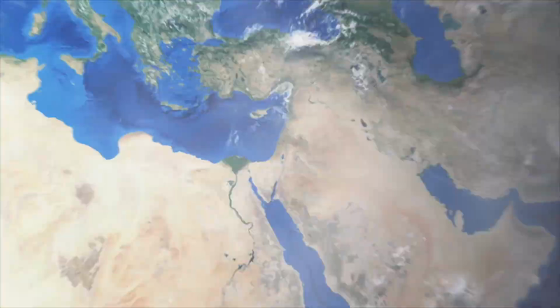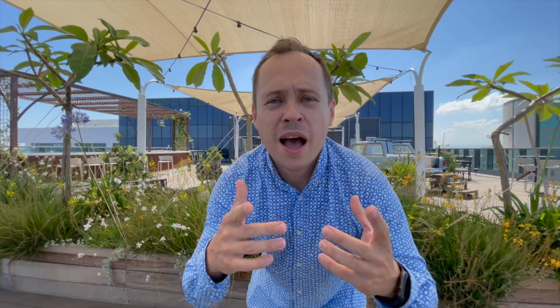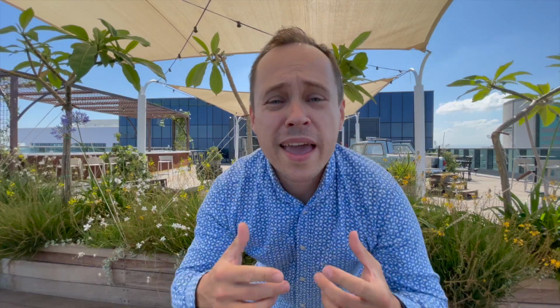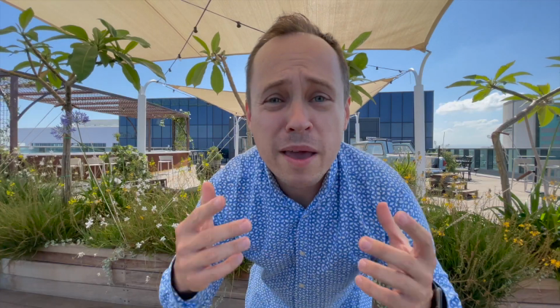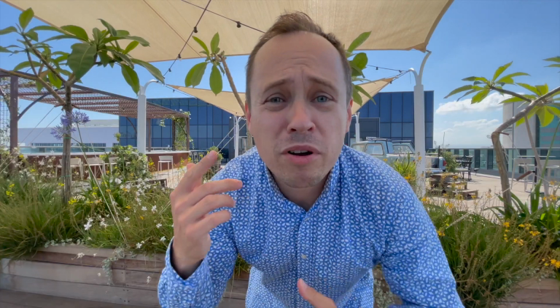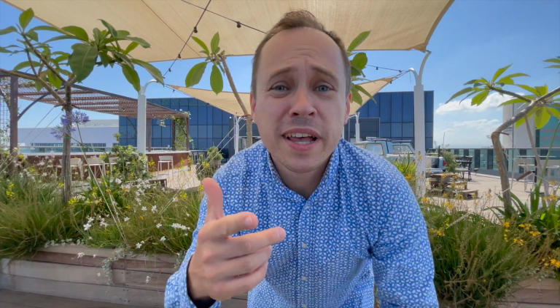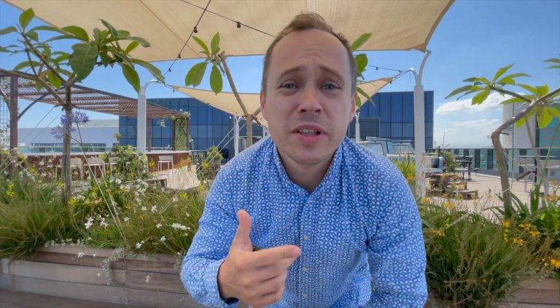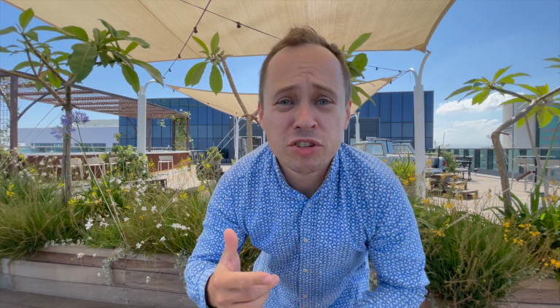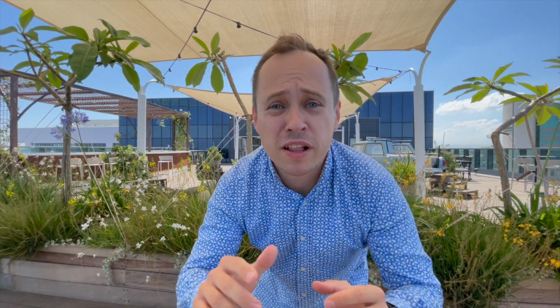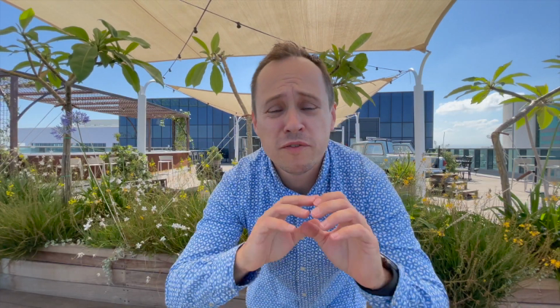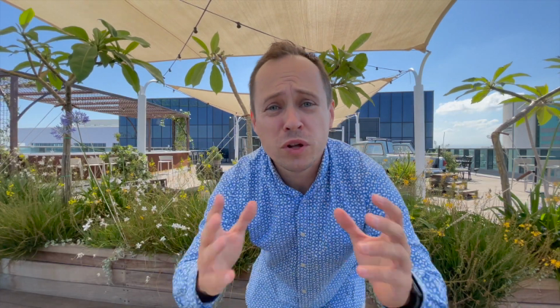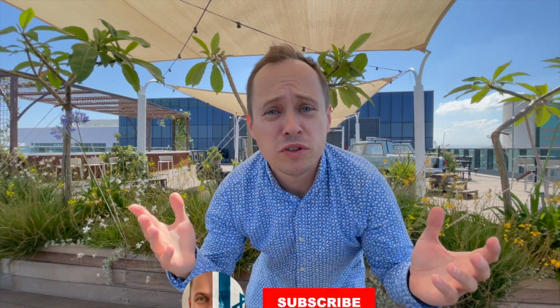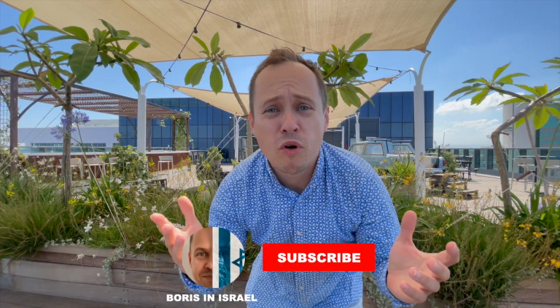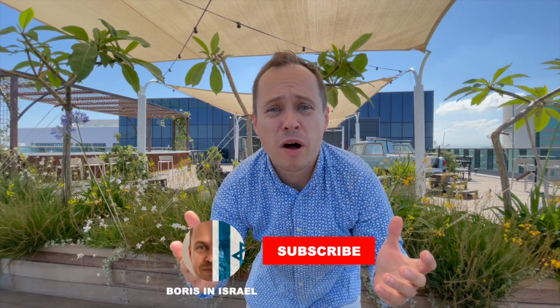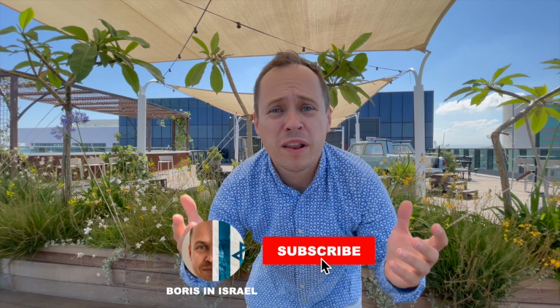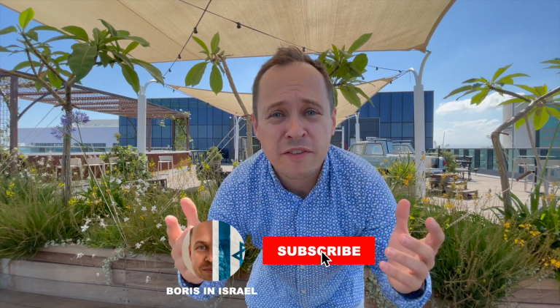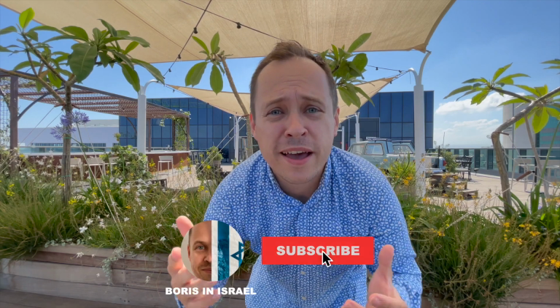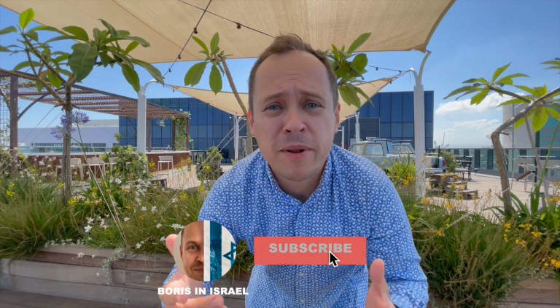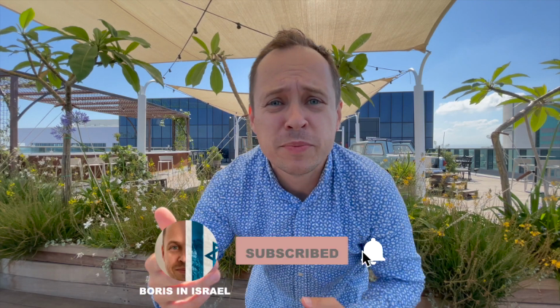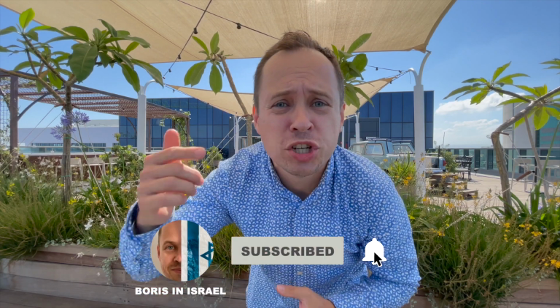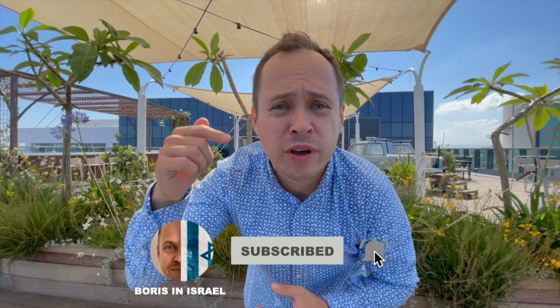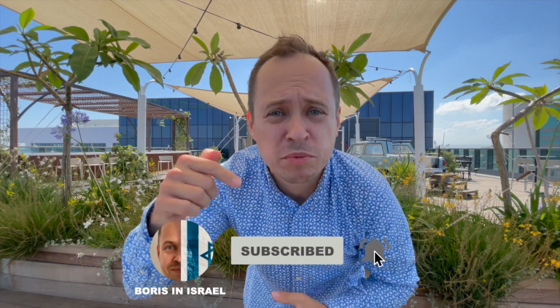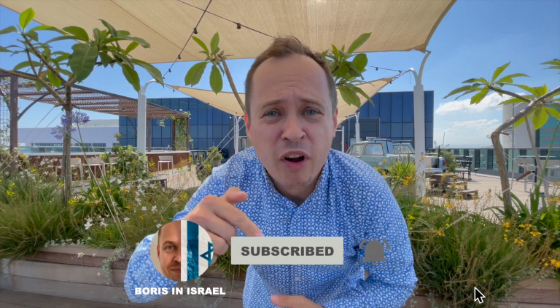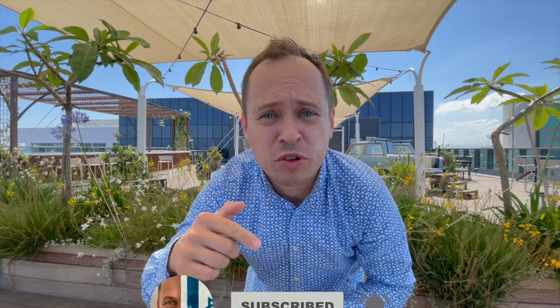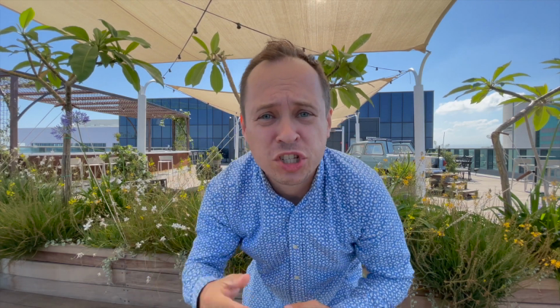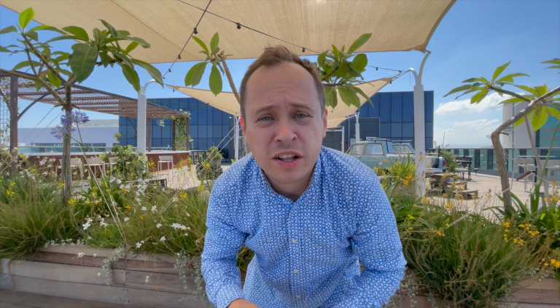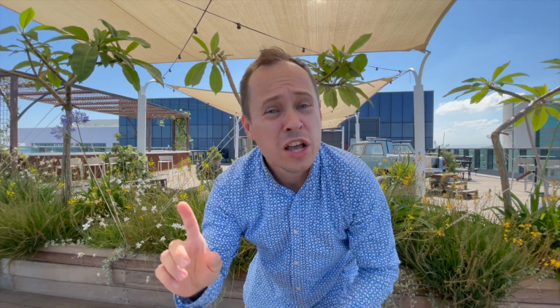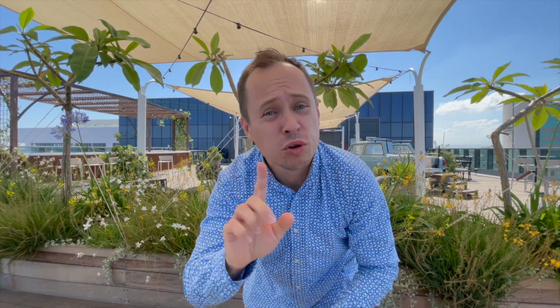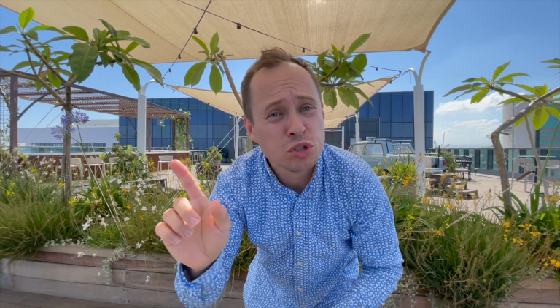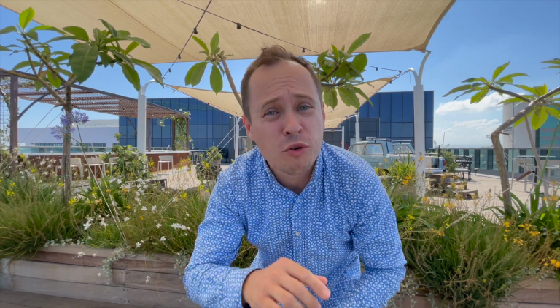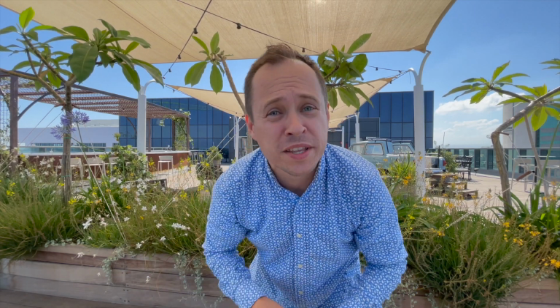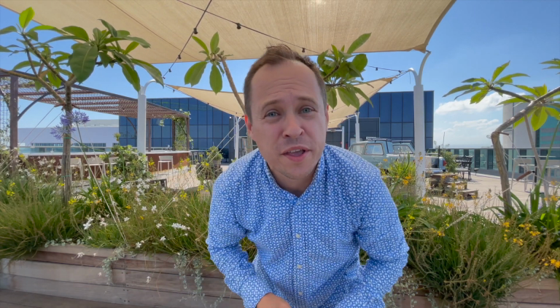Hi, I'm Boris. I'm in Israel. If you want to know more about life here, please make sure you subscribe to my channel so you don't miss a thing.